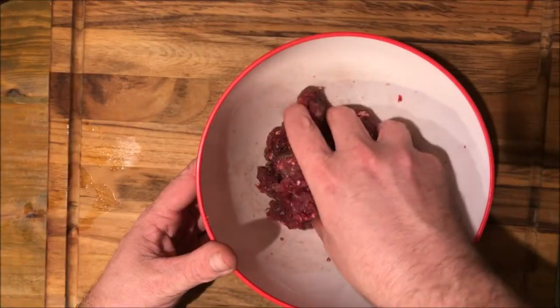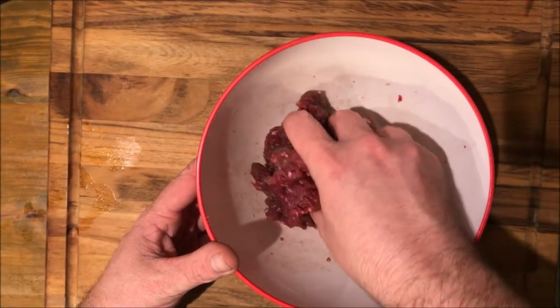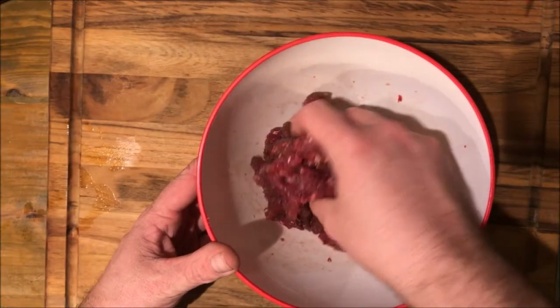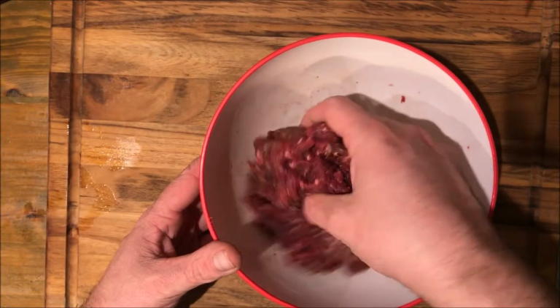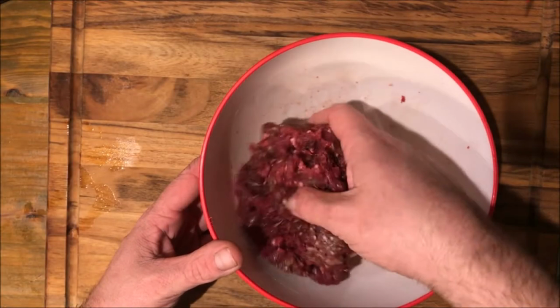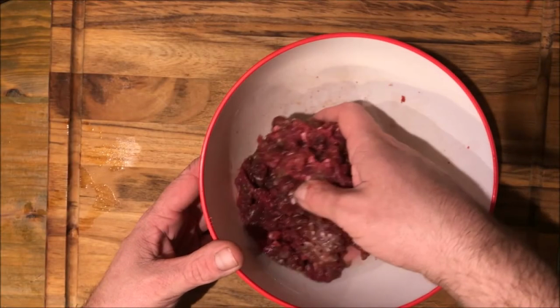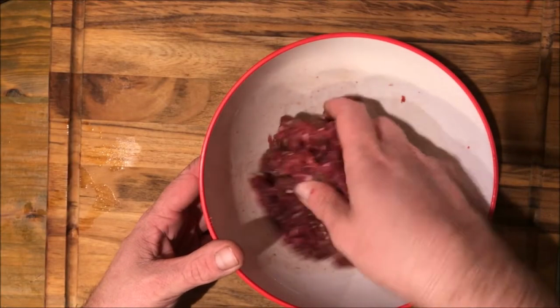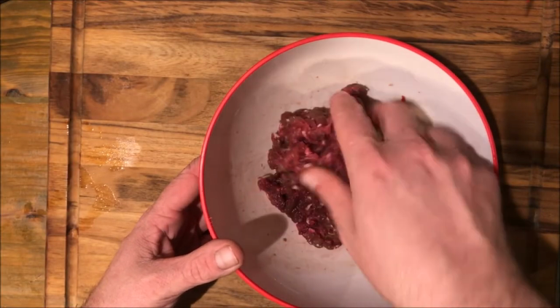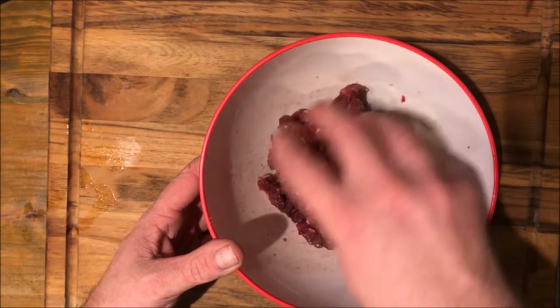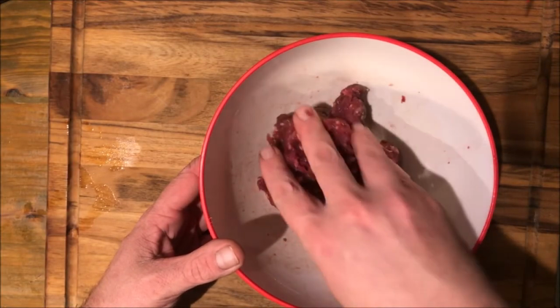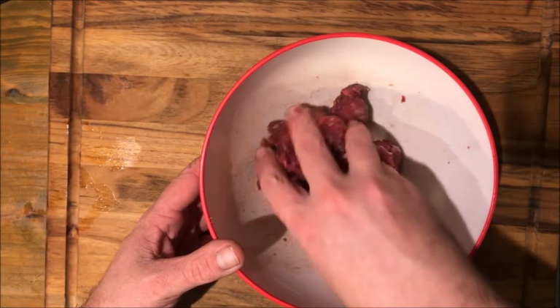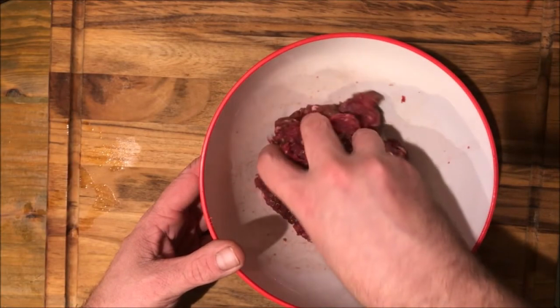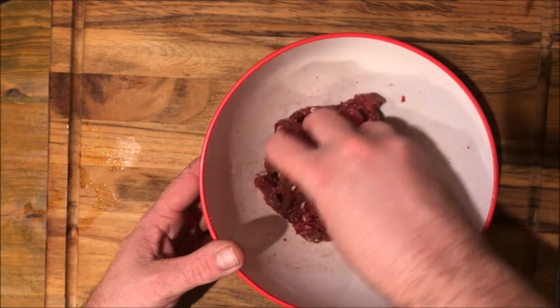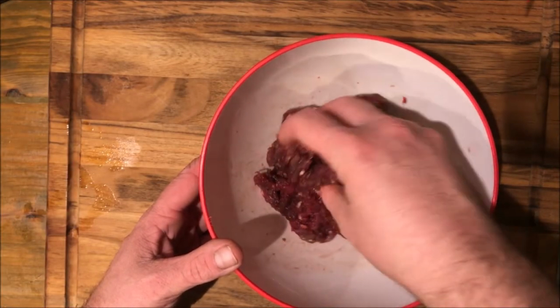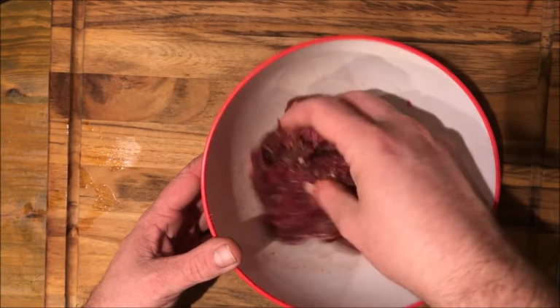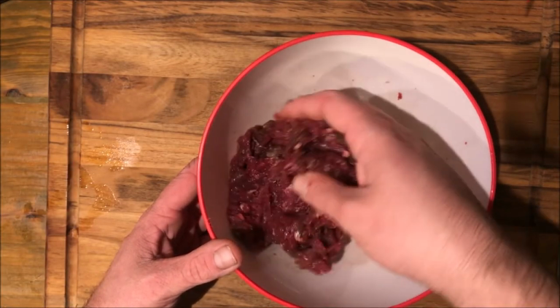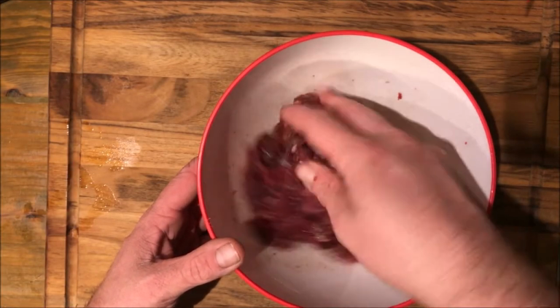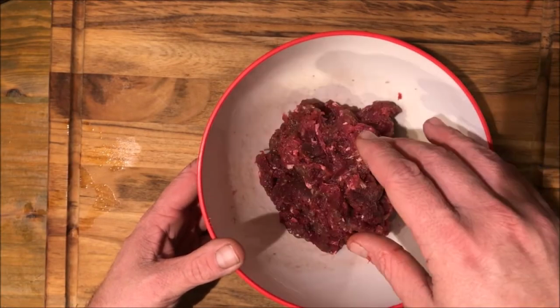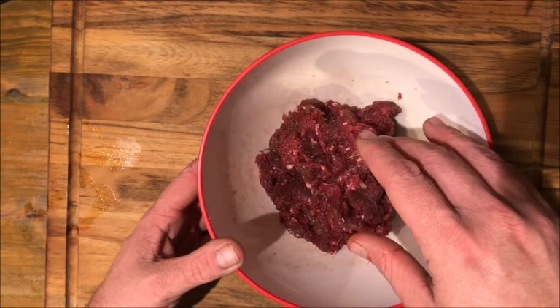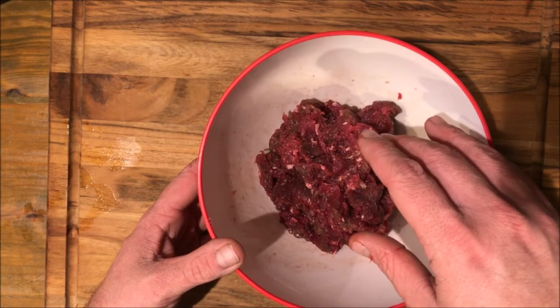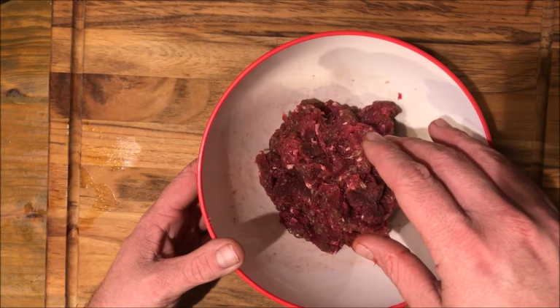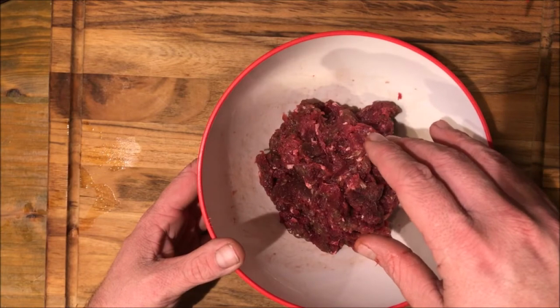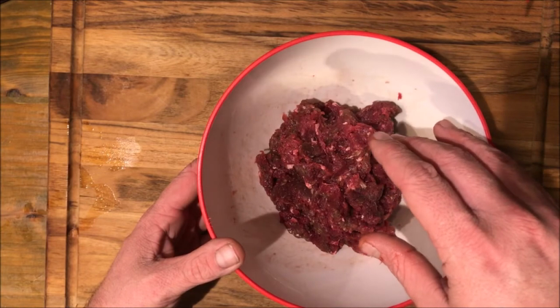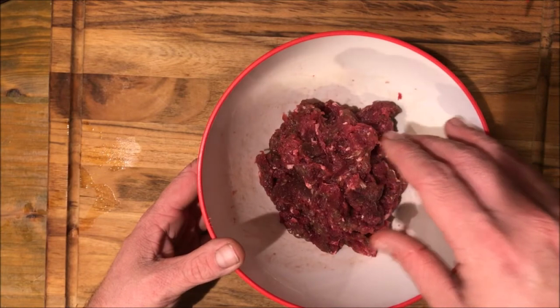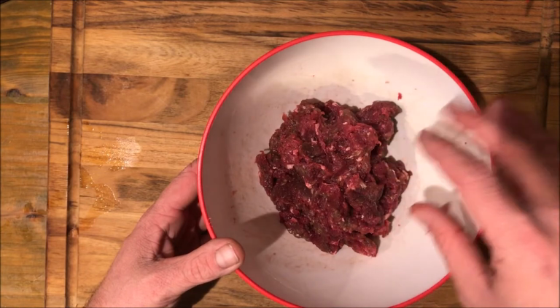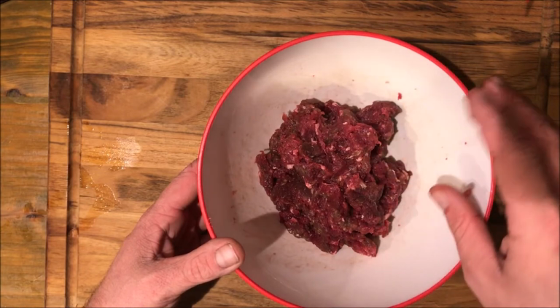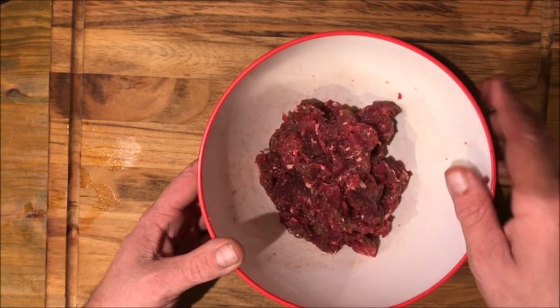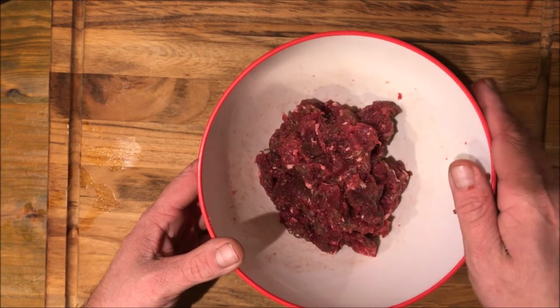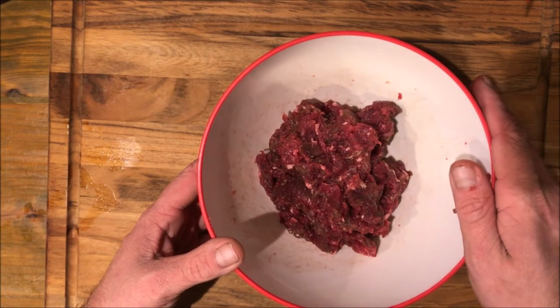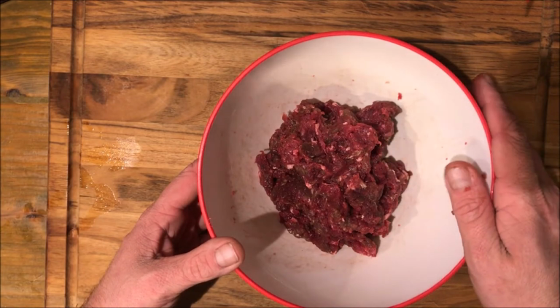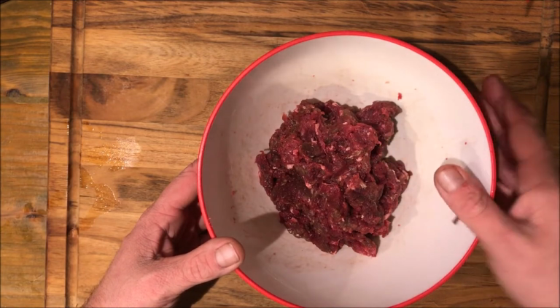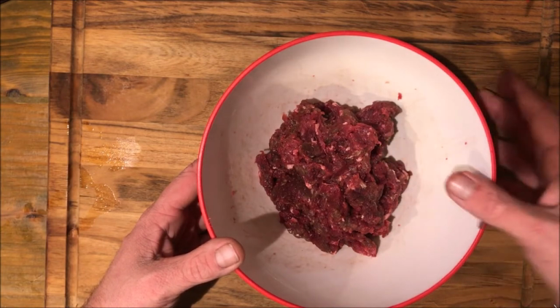Here we have about a pound of that ground venison we made up. We're going to go ahead and turn it into some venison gravy.